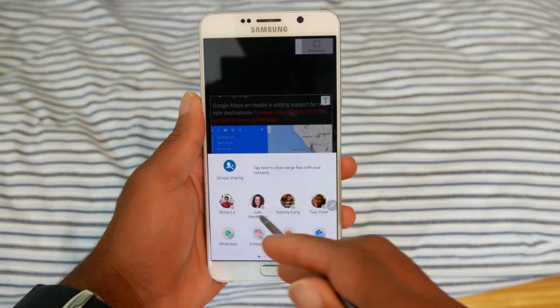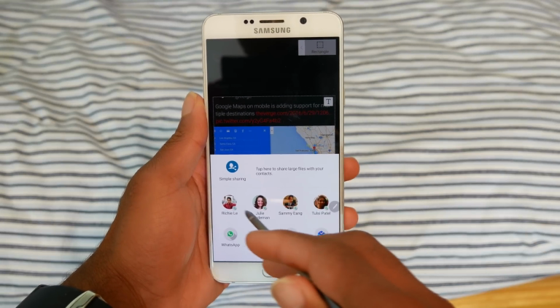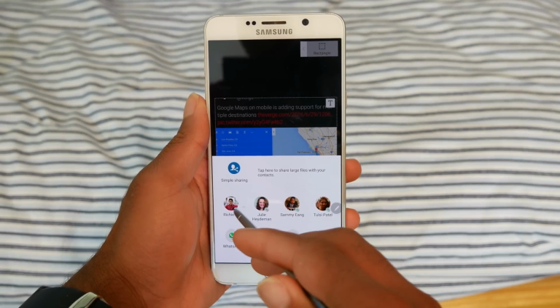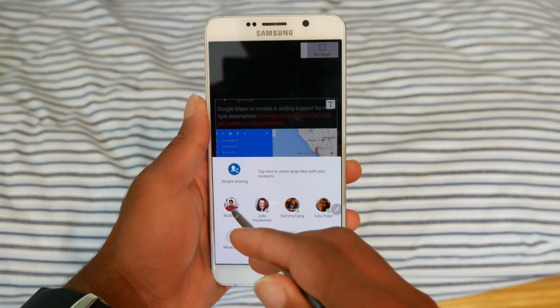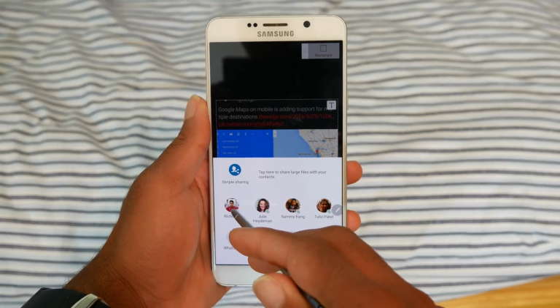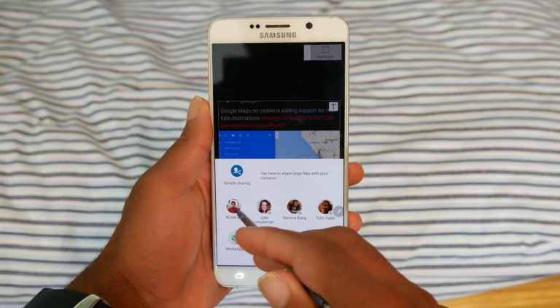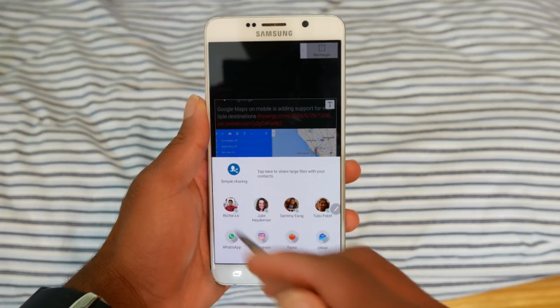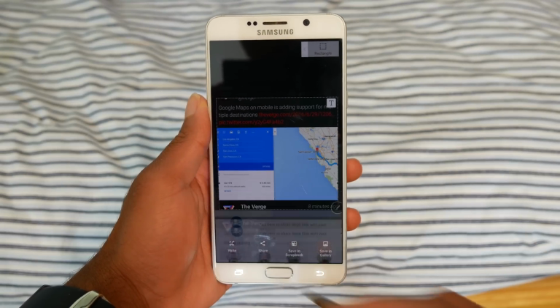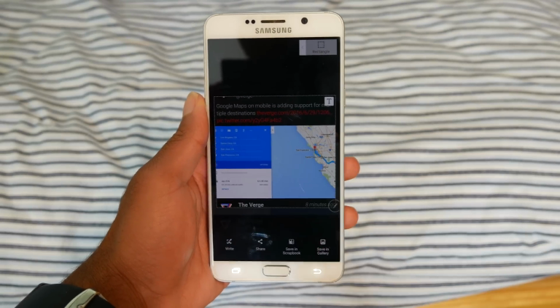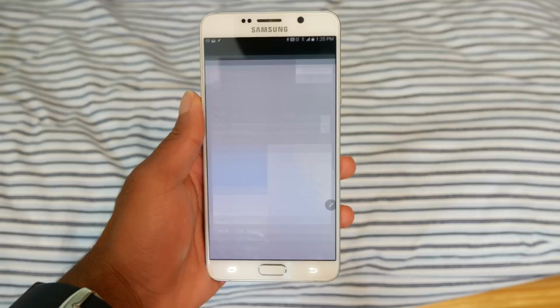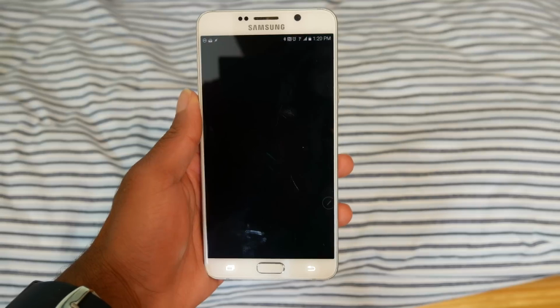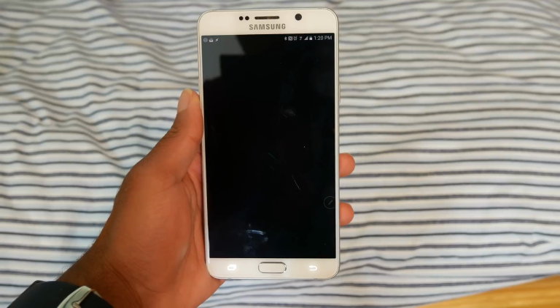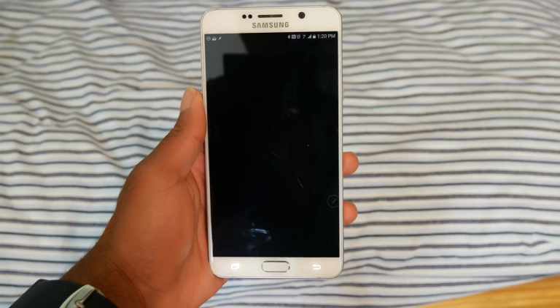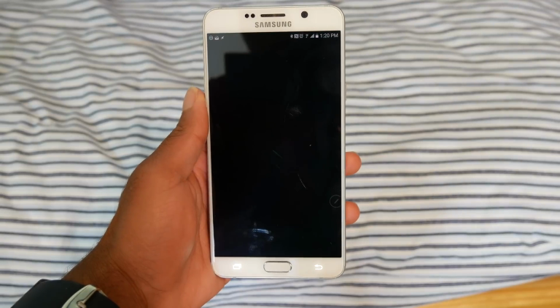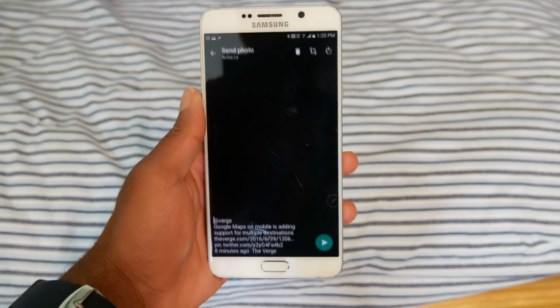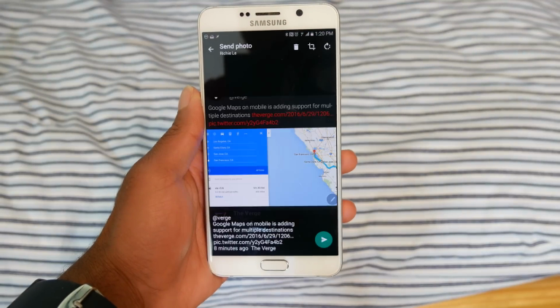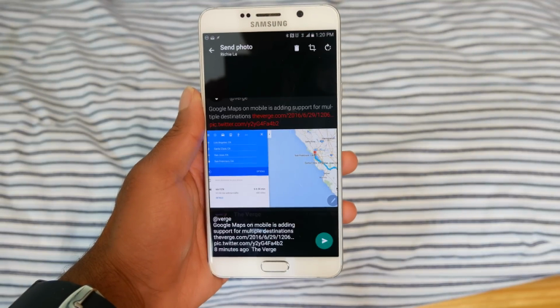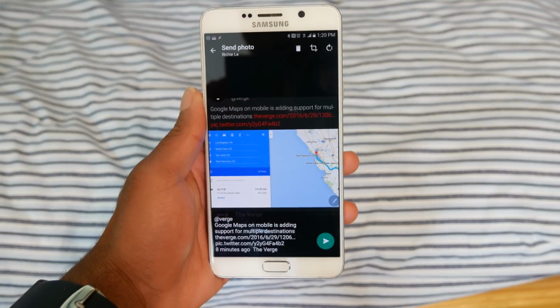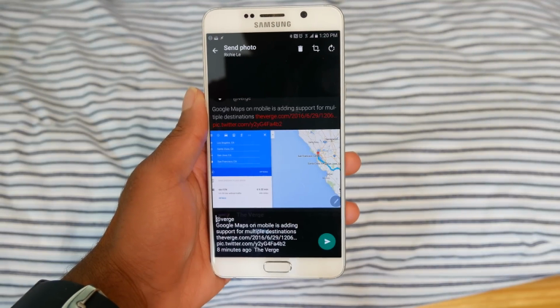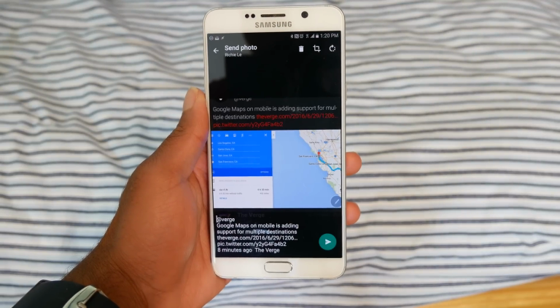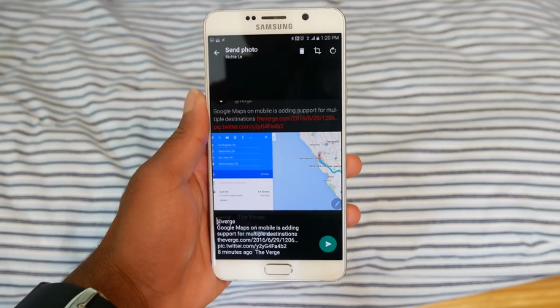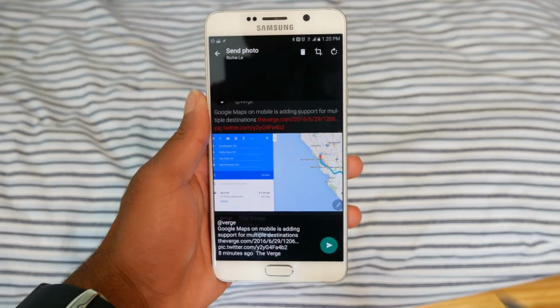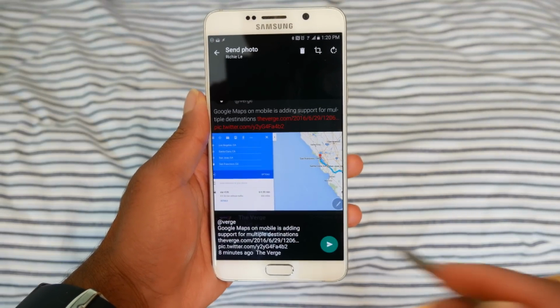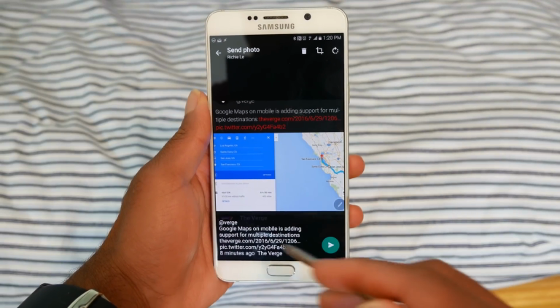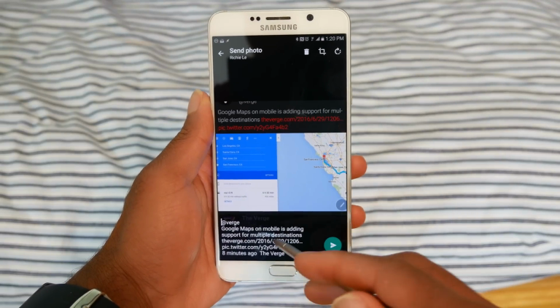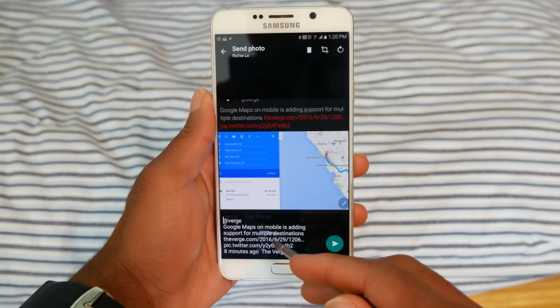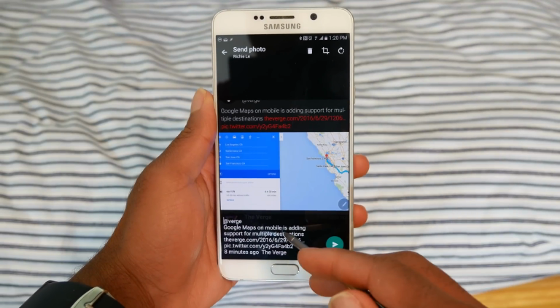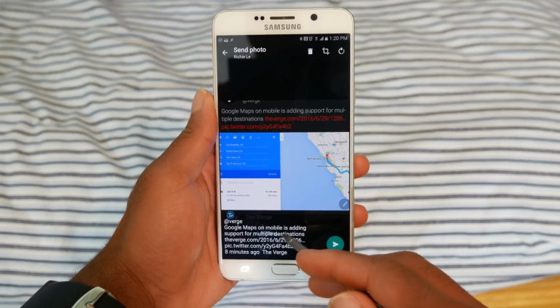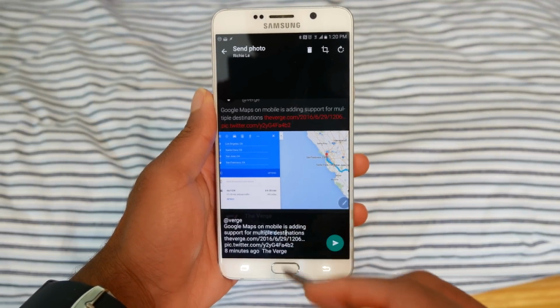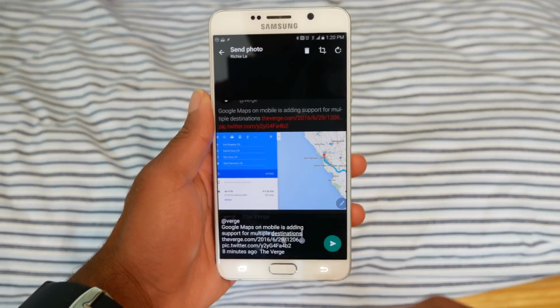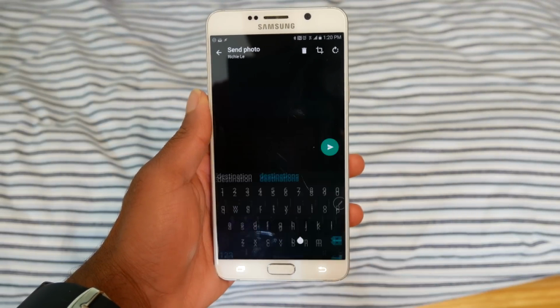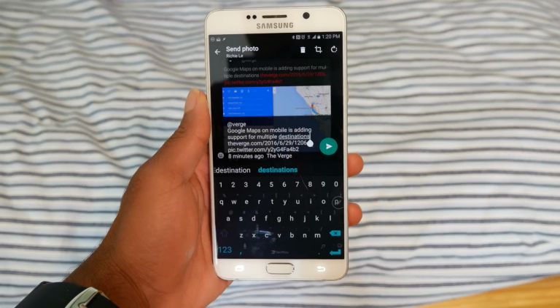So many times I only want to send a specific portion of my screen, so I just use Smart Select to crop it out. And if I want to share the text with it, it copies it also.